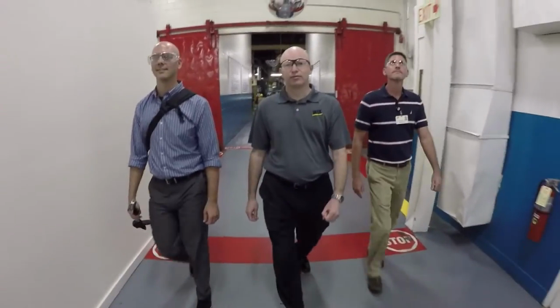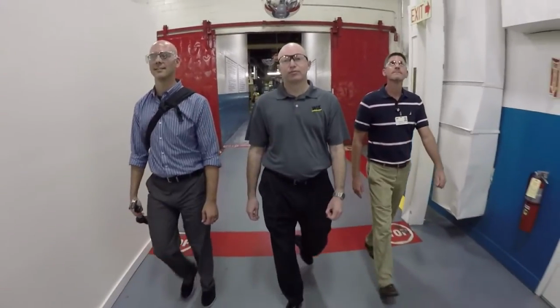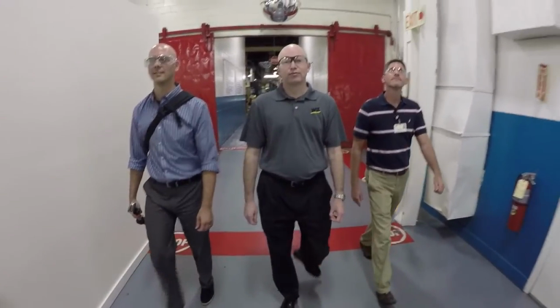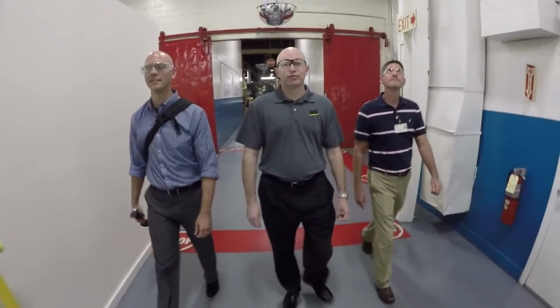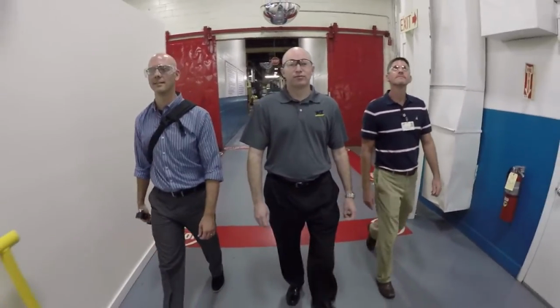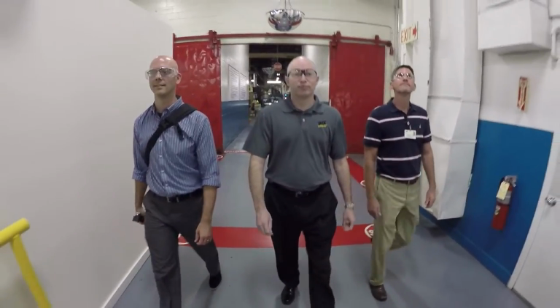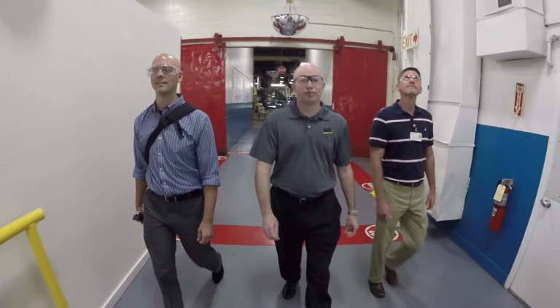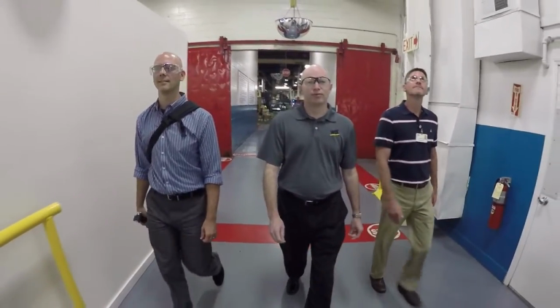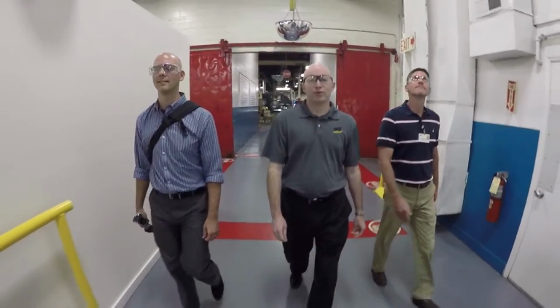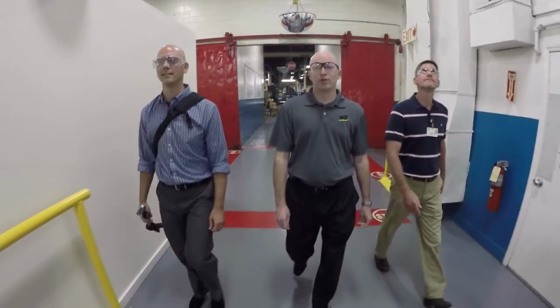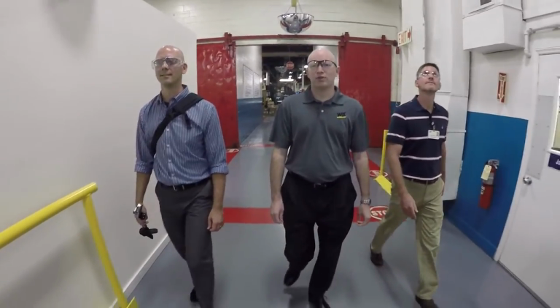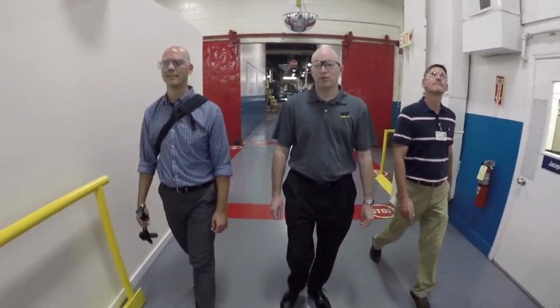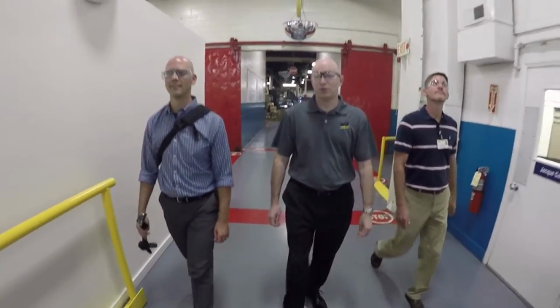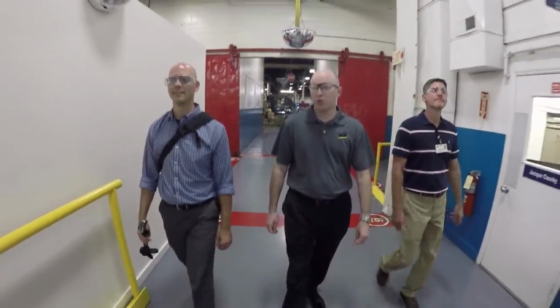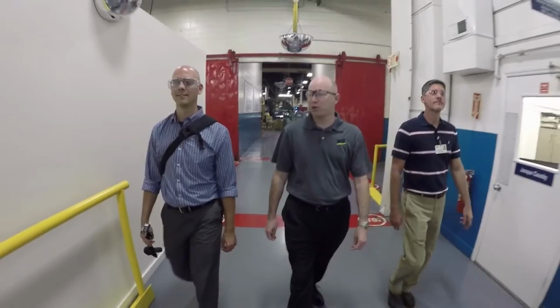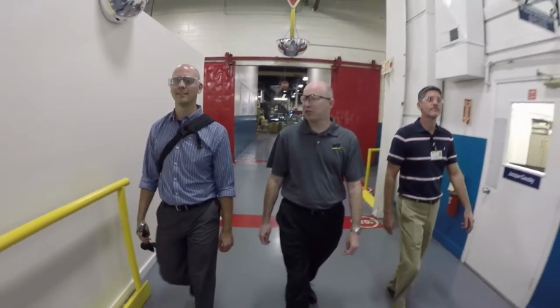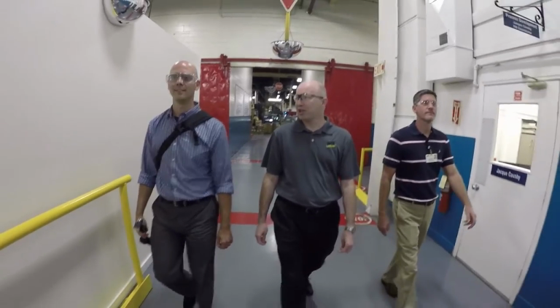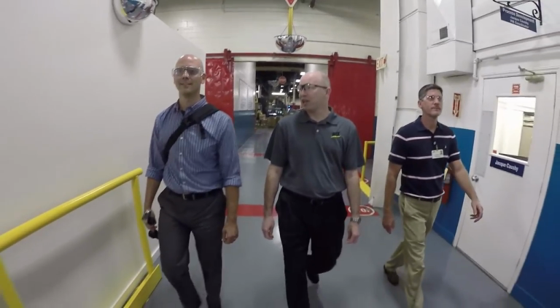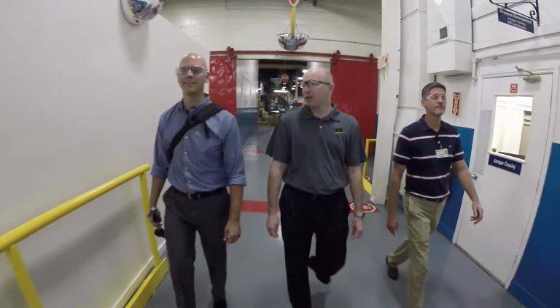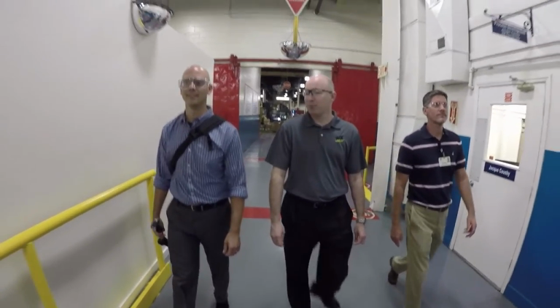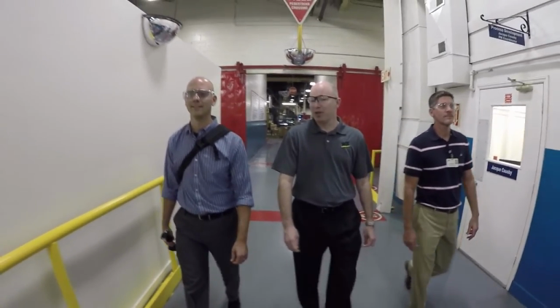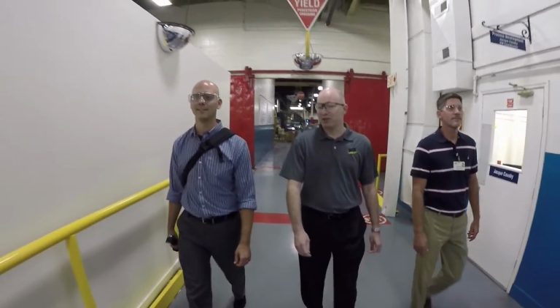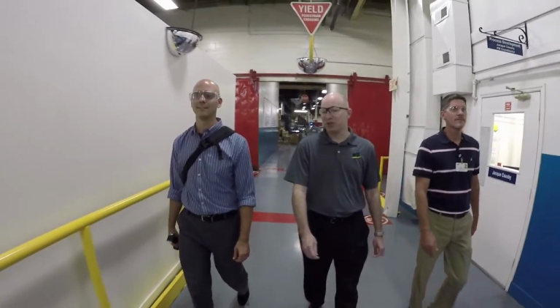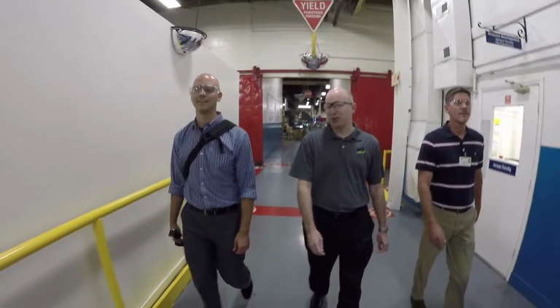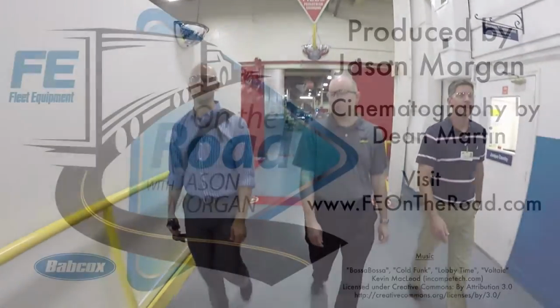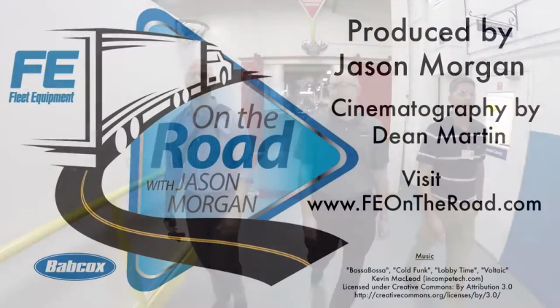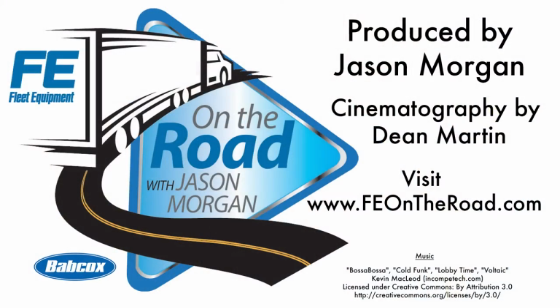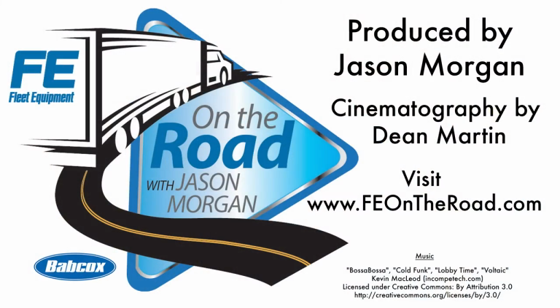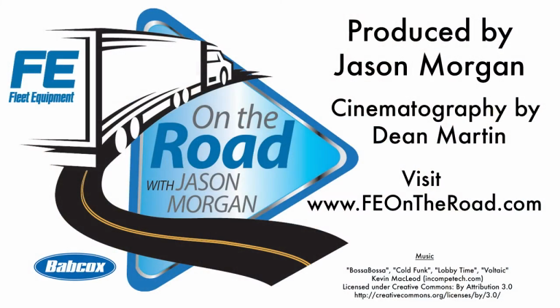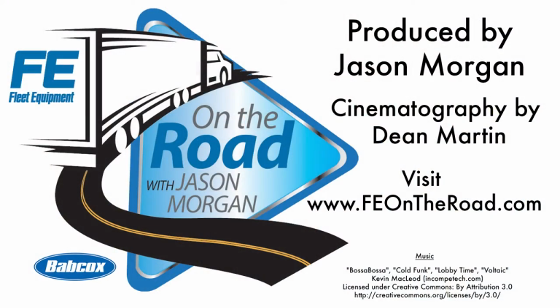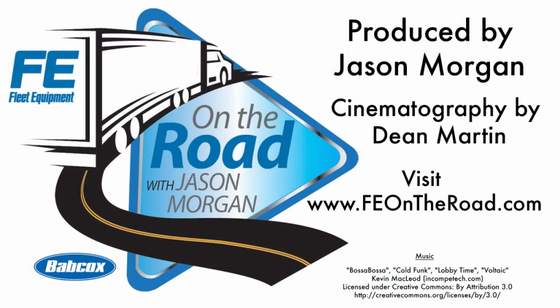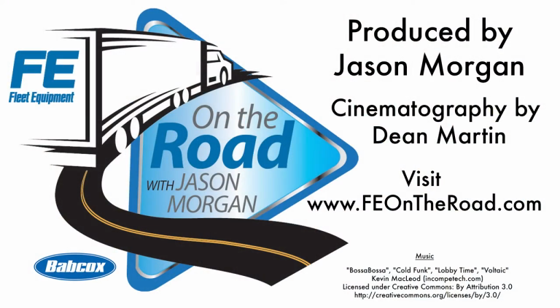While we slow-mo walk down the line, head over to feontheroad.com for even more binge-worthy episodes.